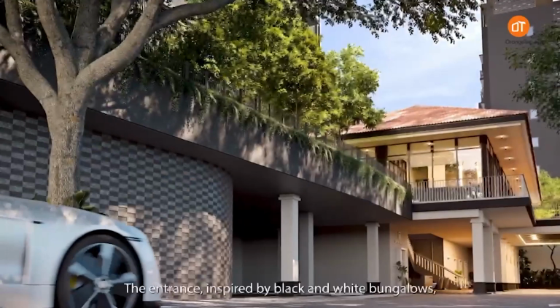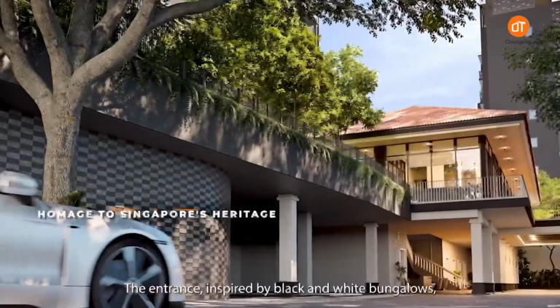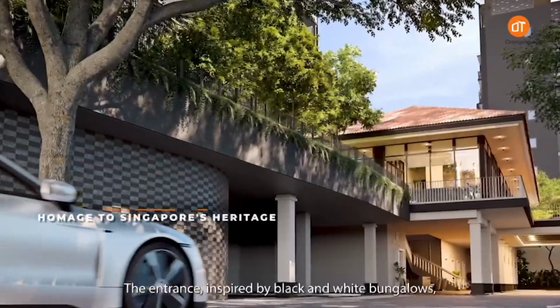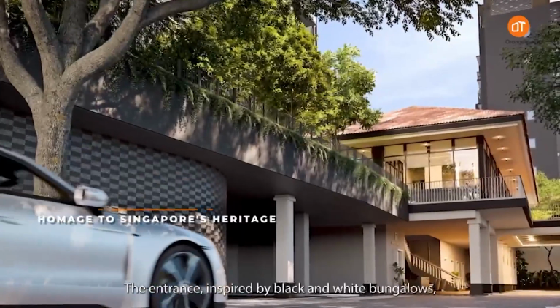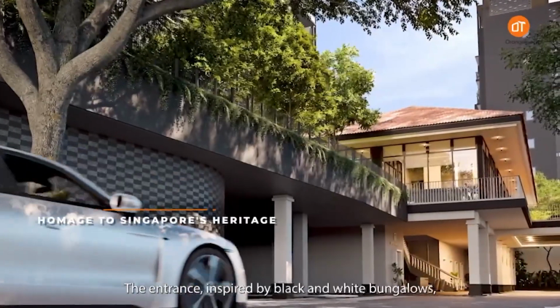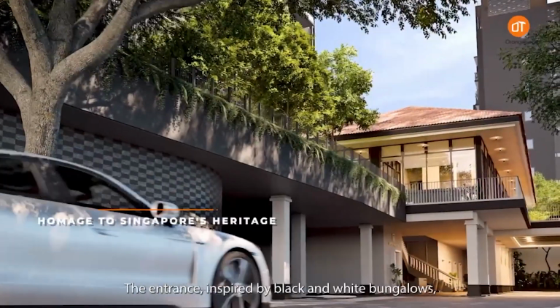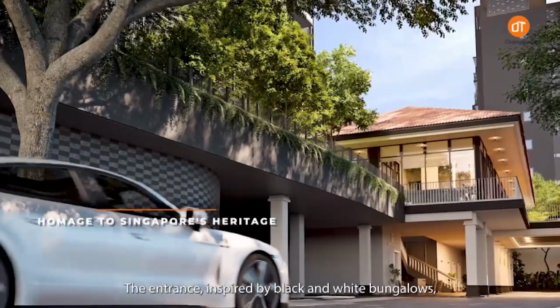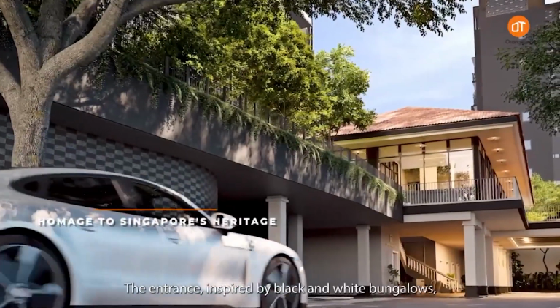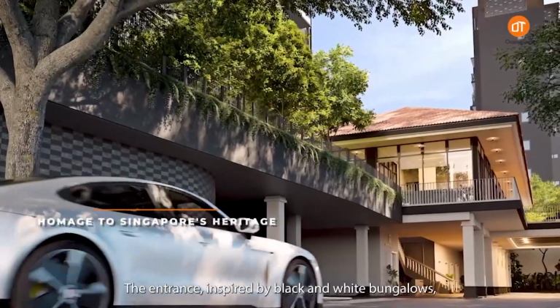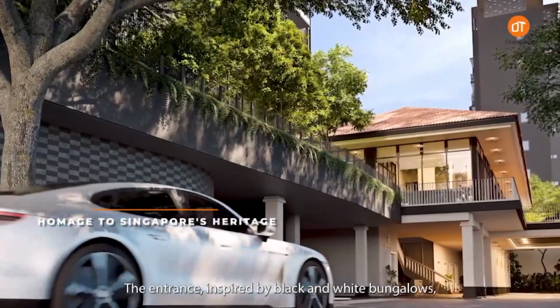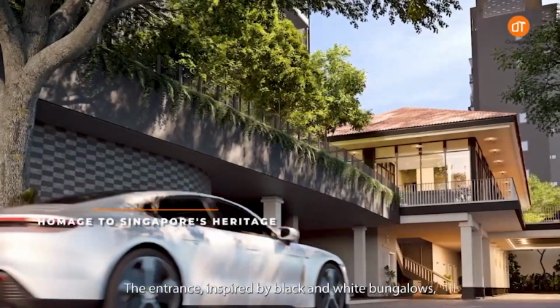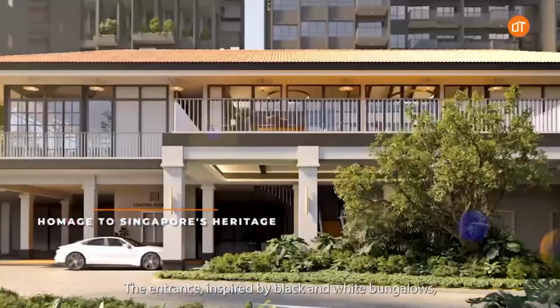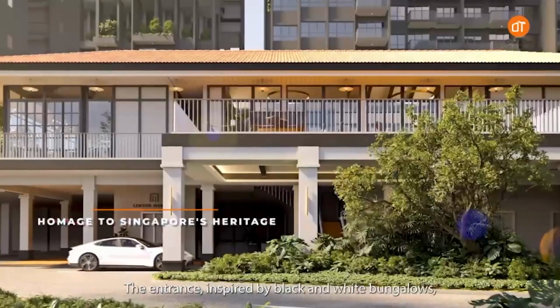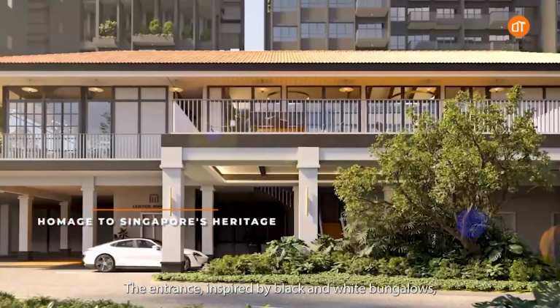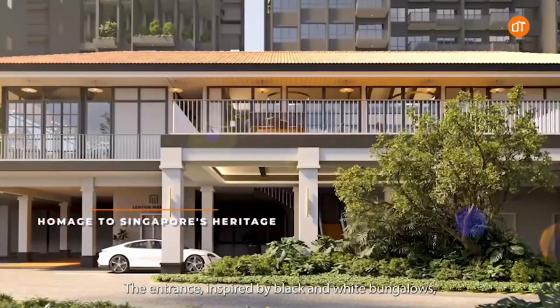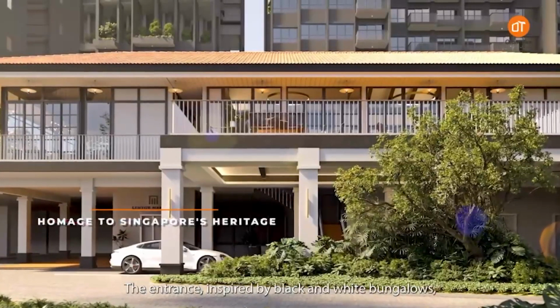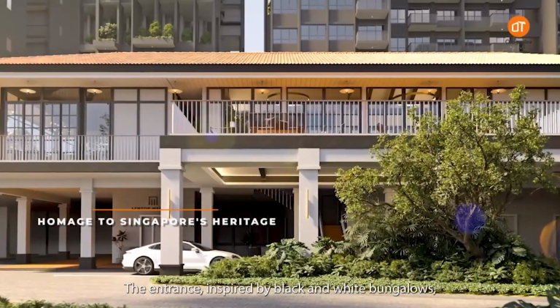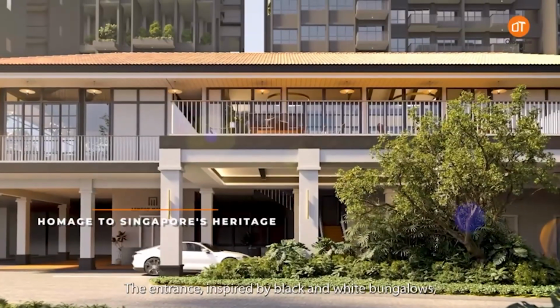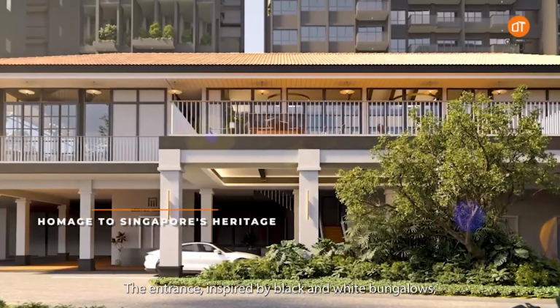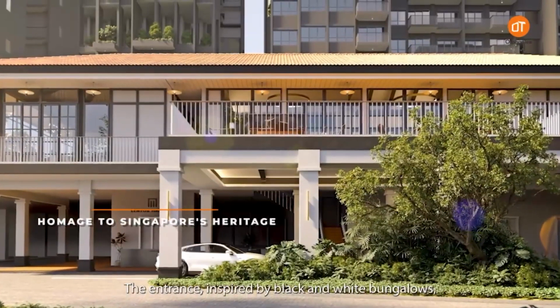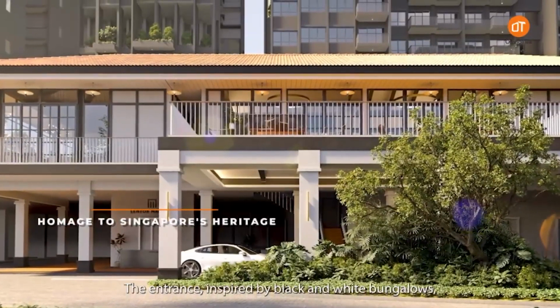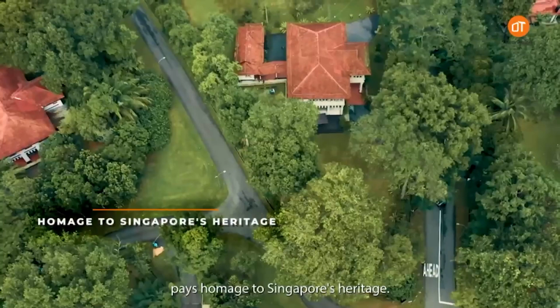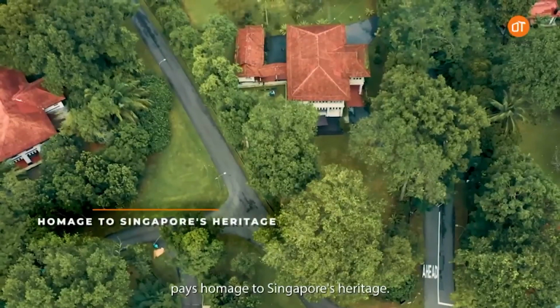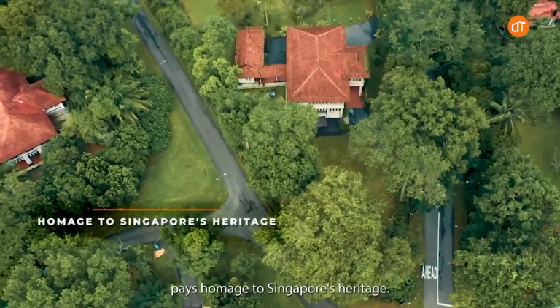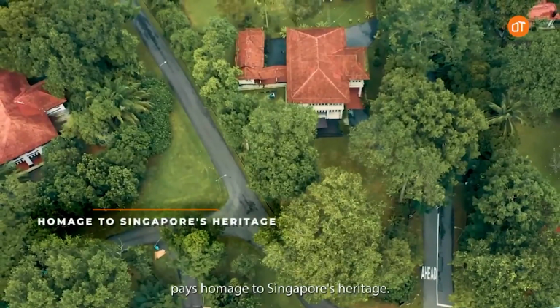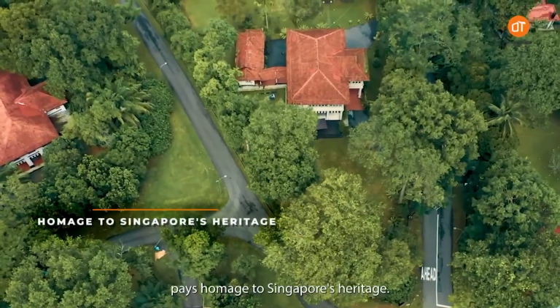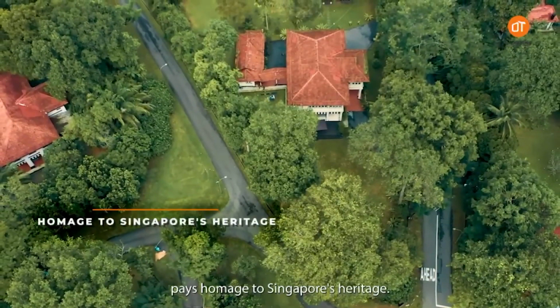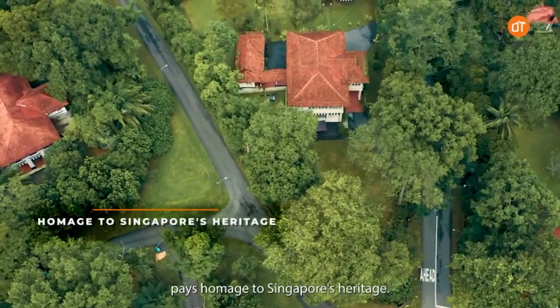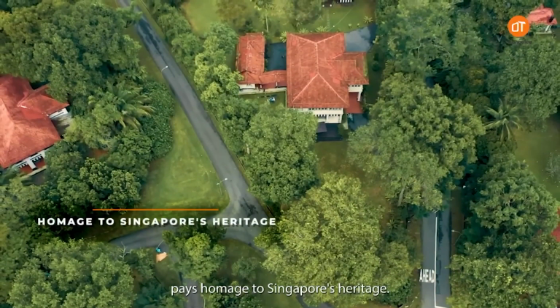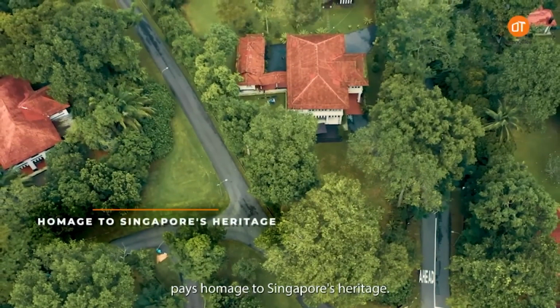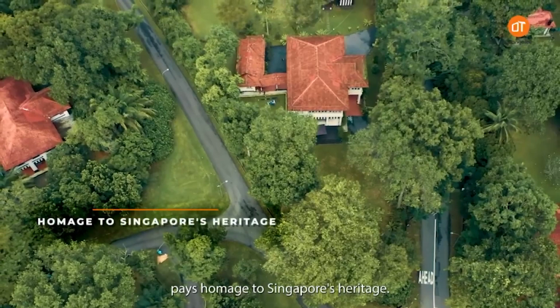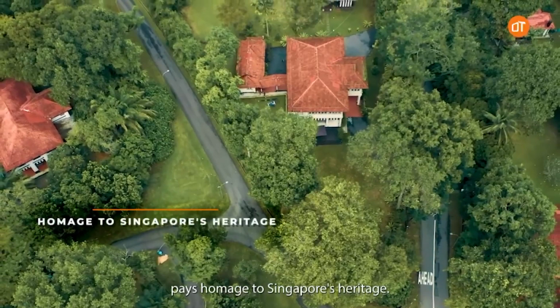The entrance, inspired by black and white bungalows, takes homage to Singapore's heritage.